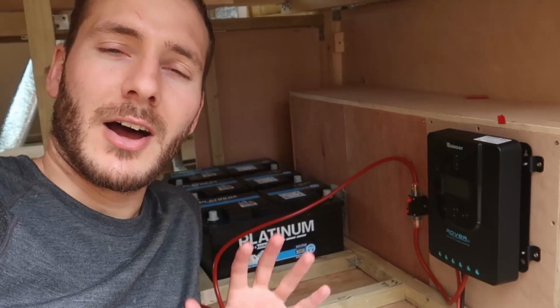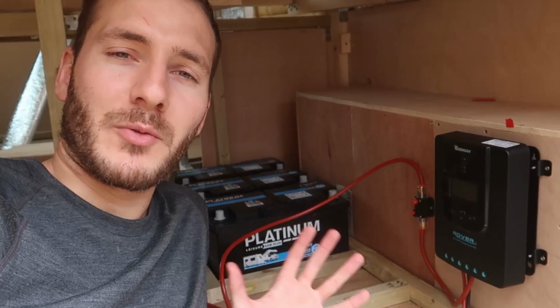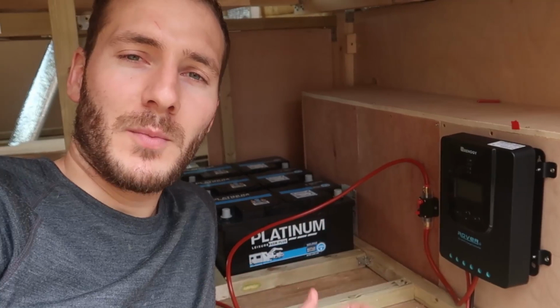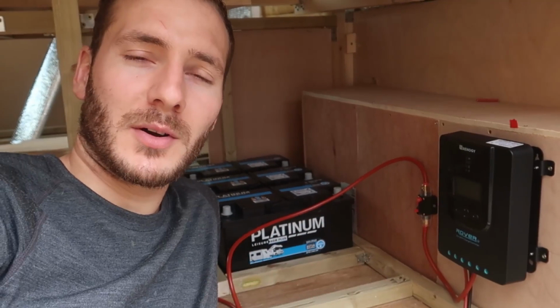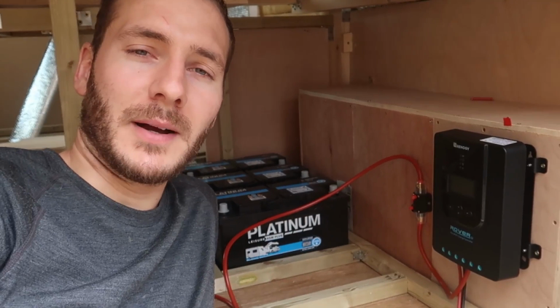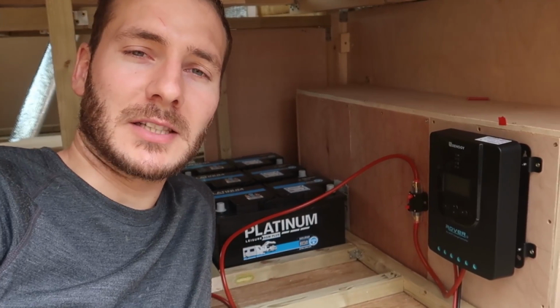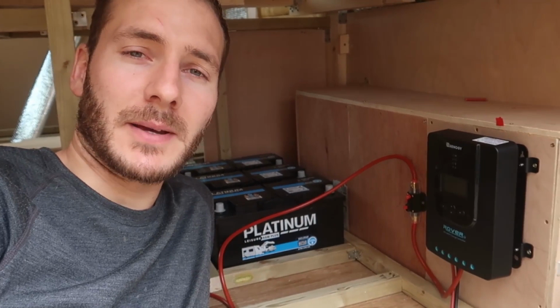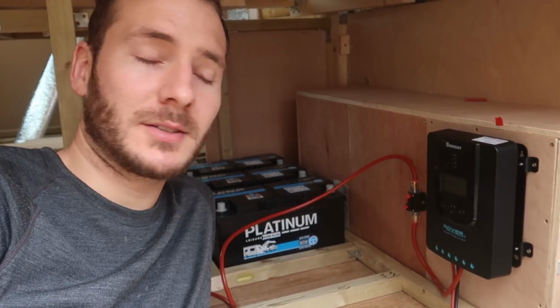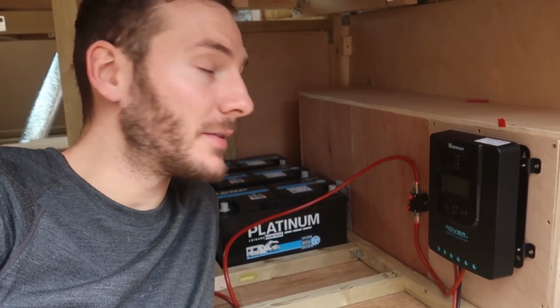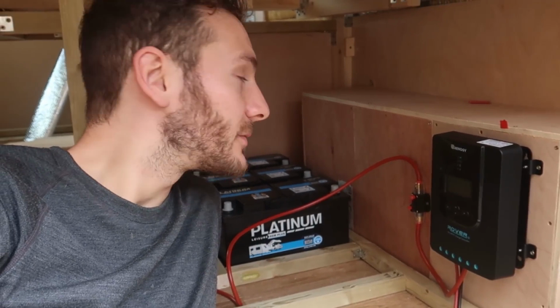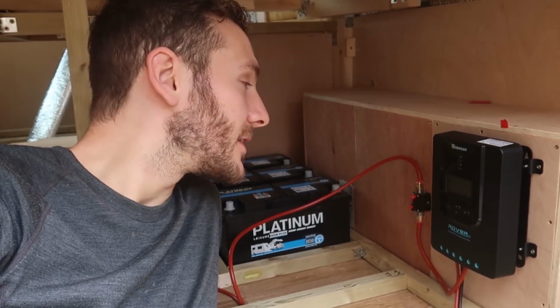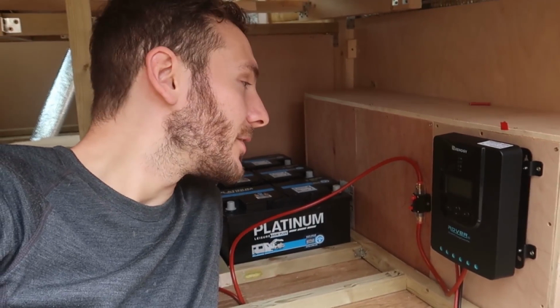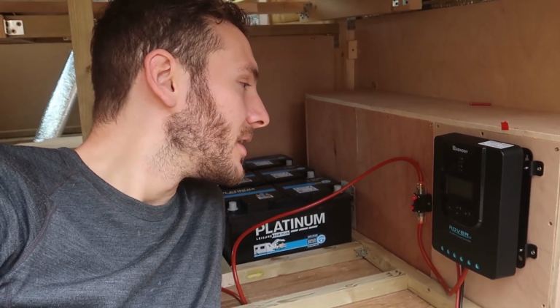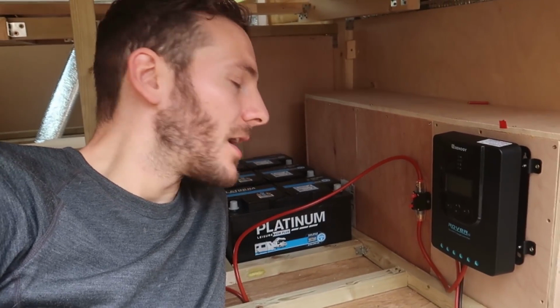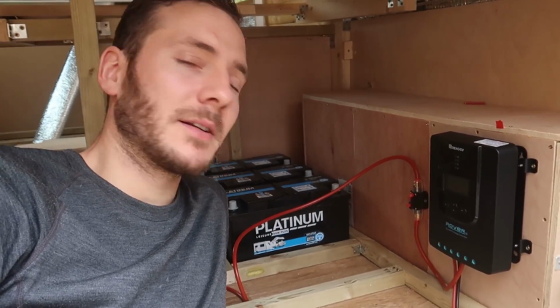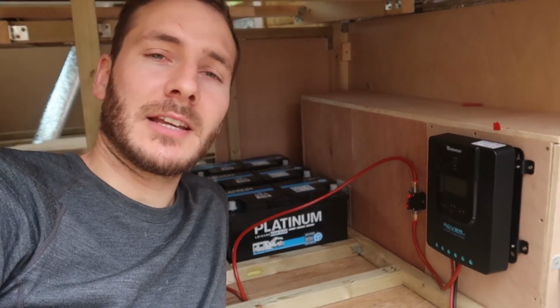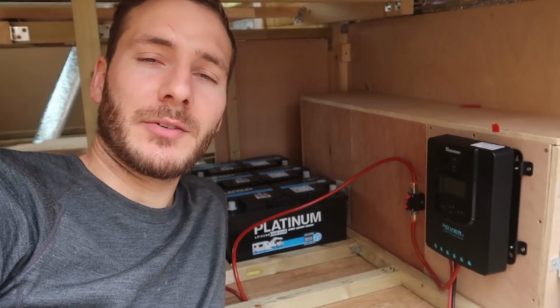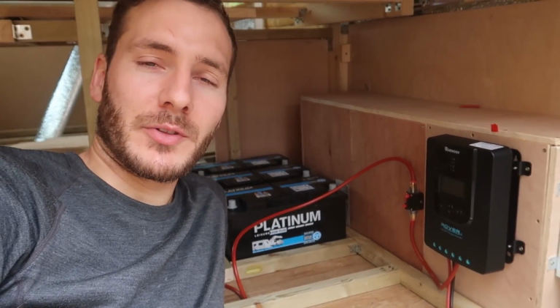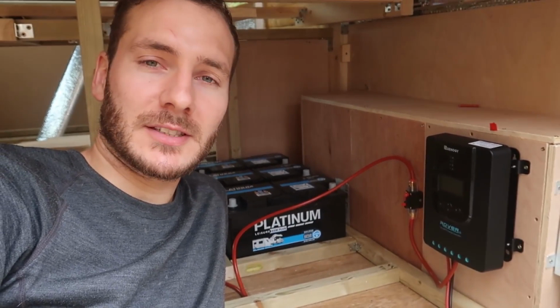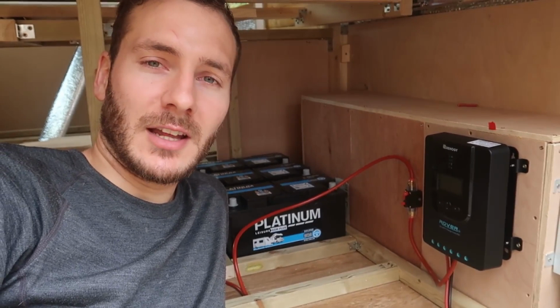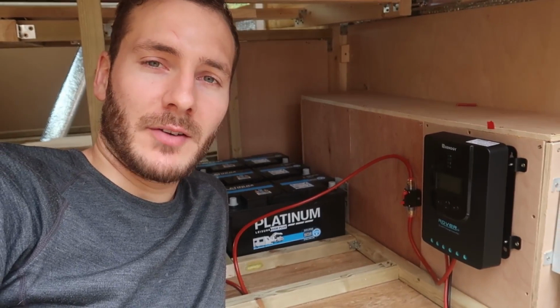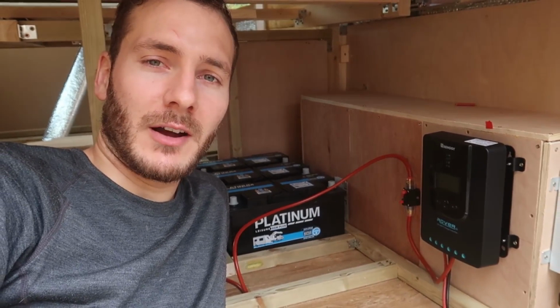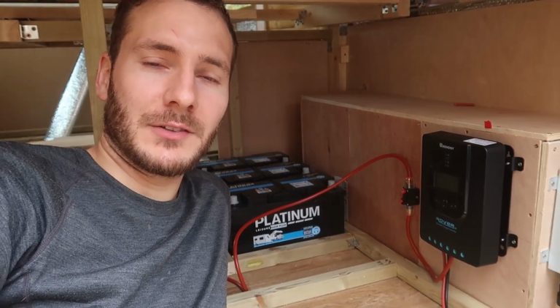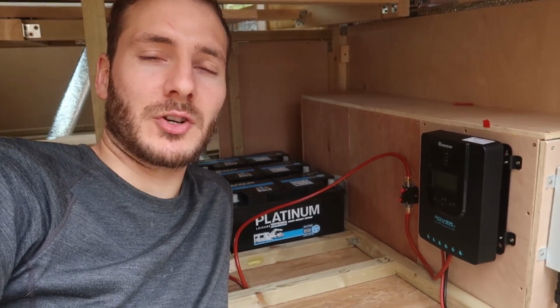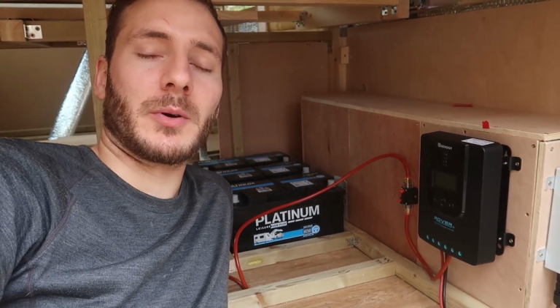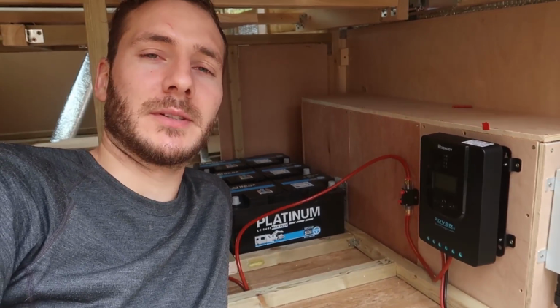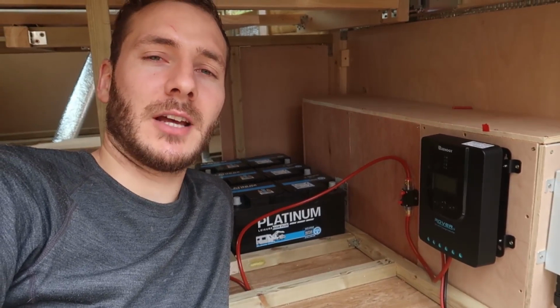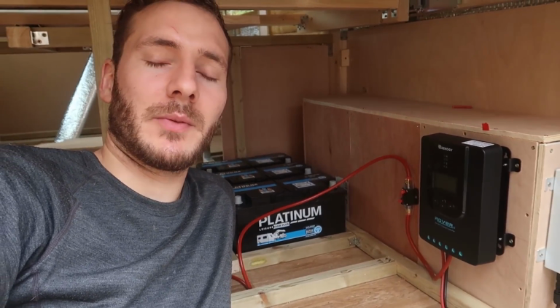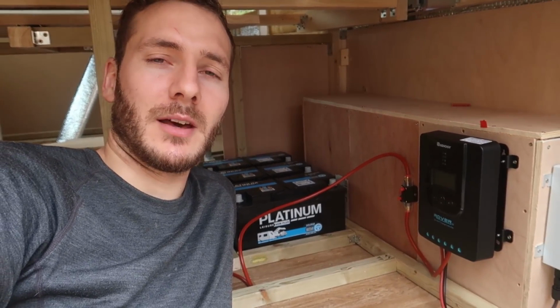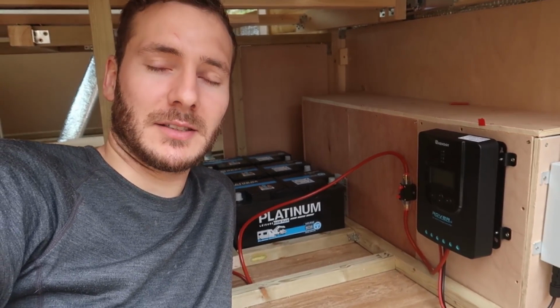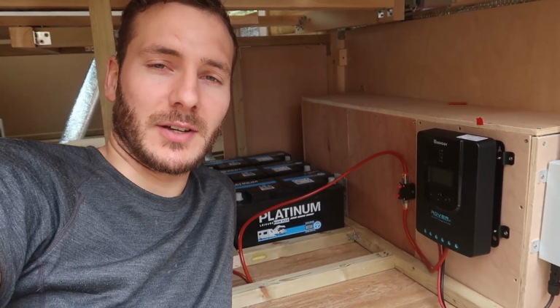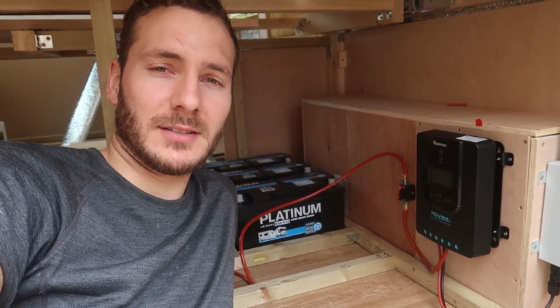Hi everyone, welcome back to The Build. In this video I'm going to take you through the start of our electrical, but we're going to start with the lights first.